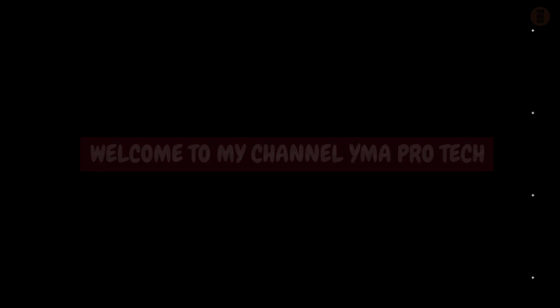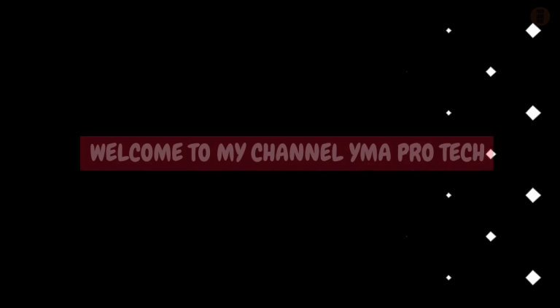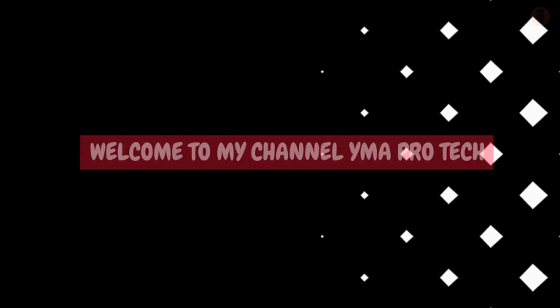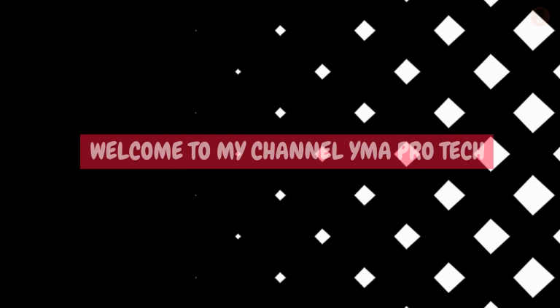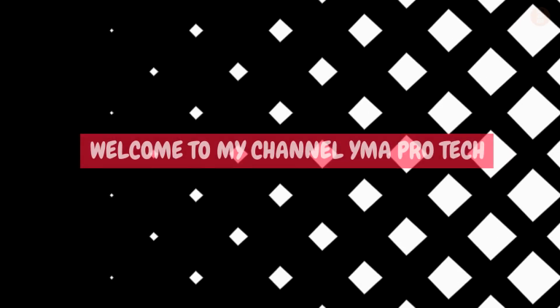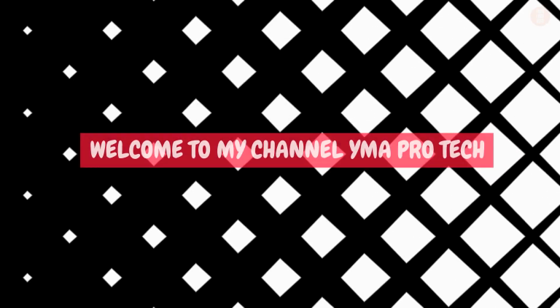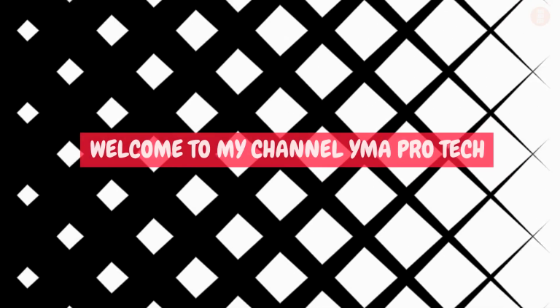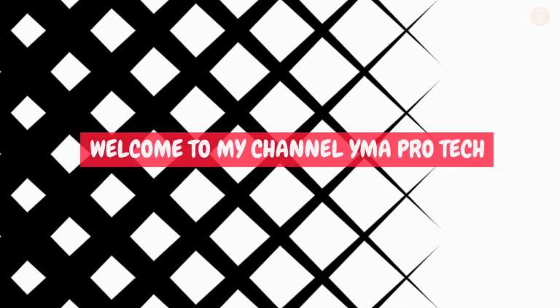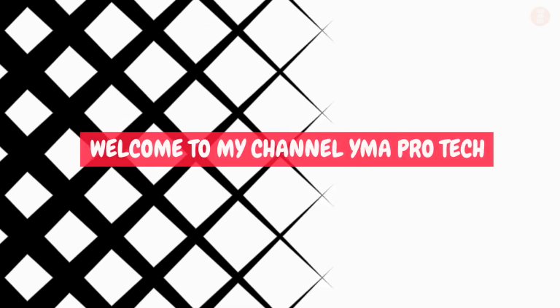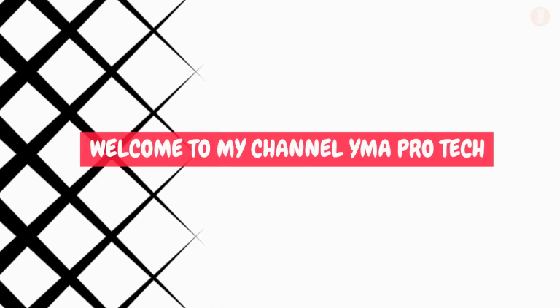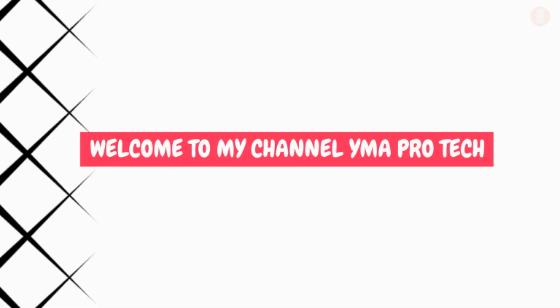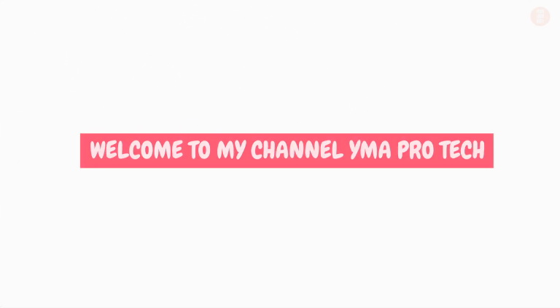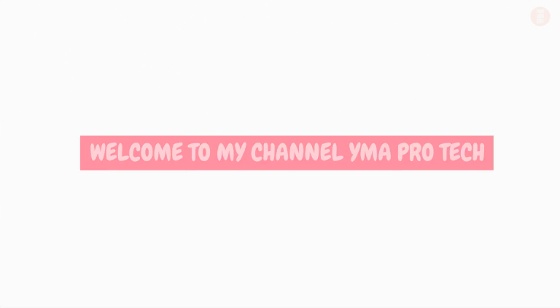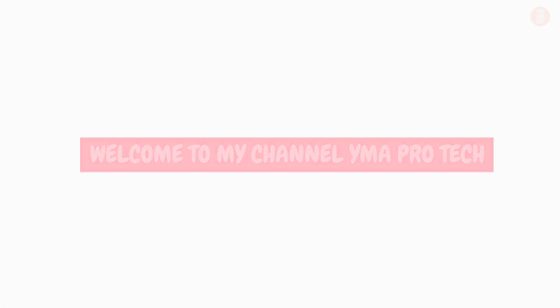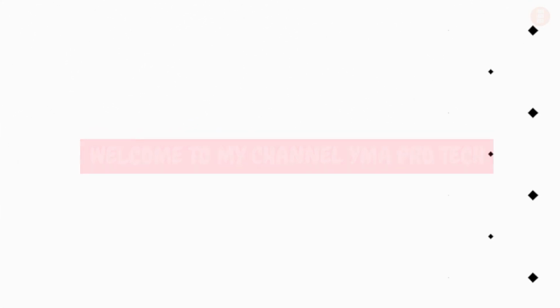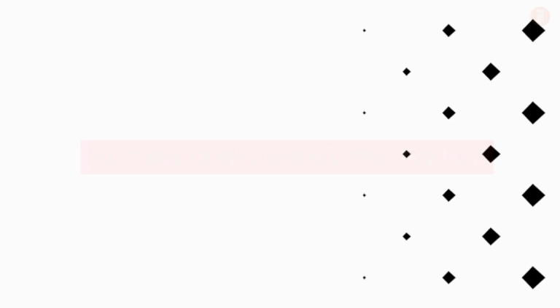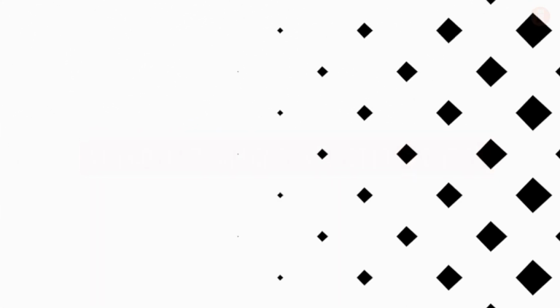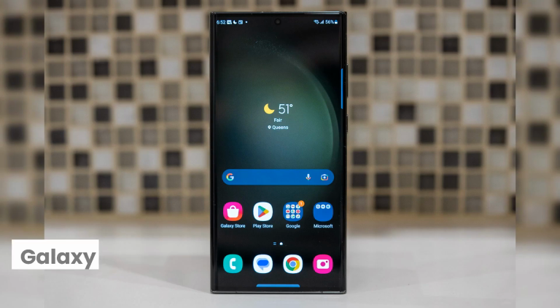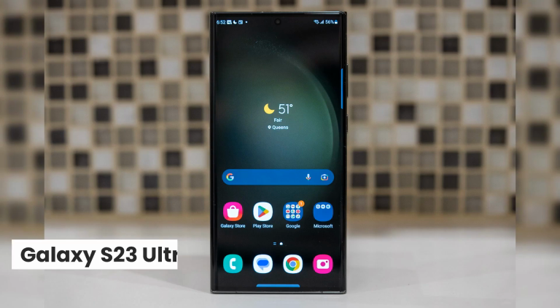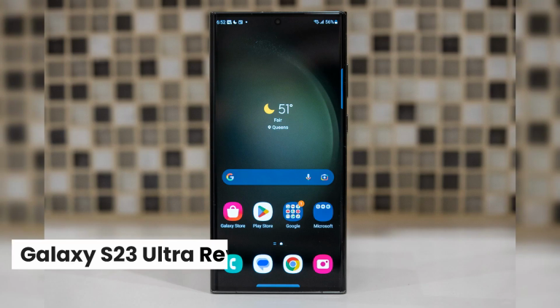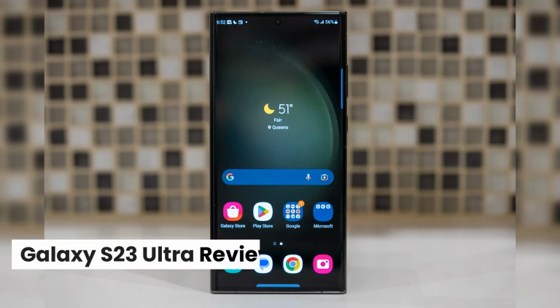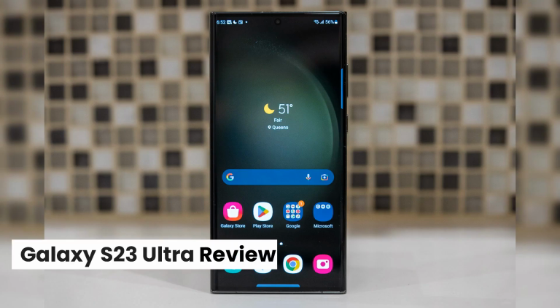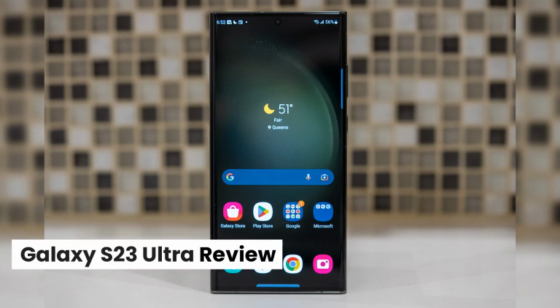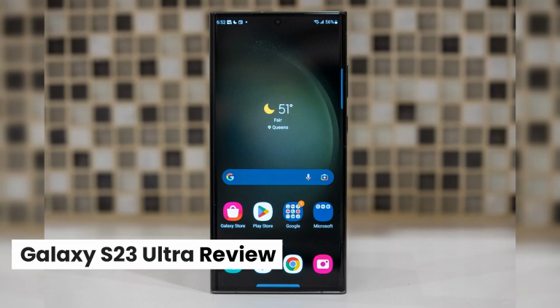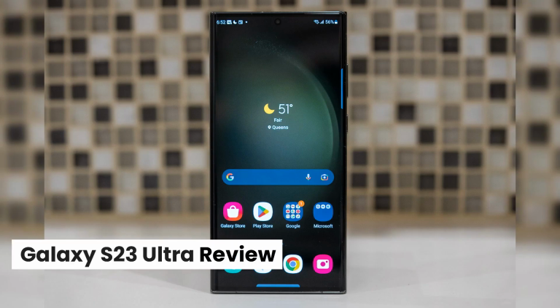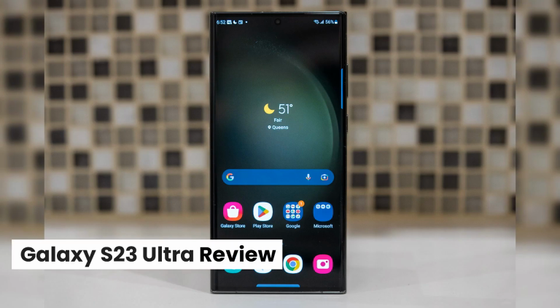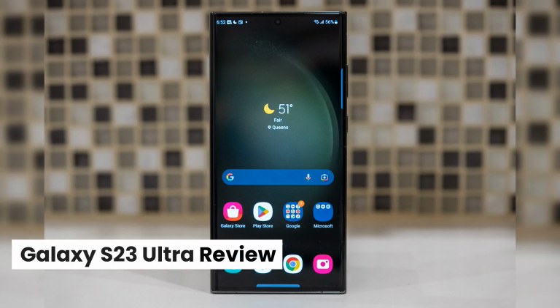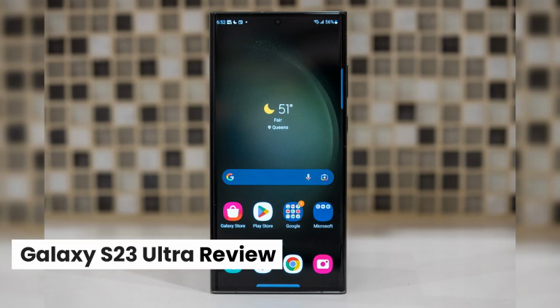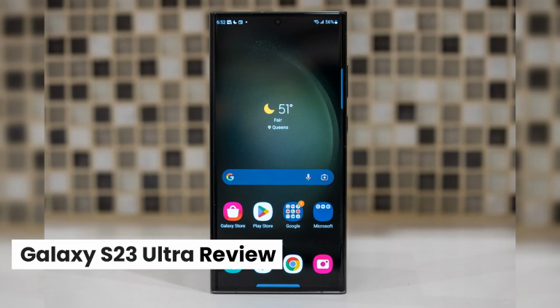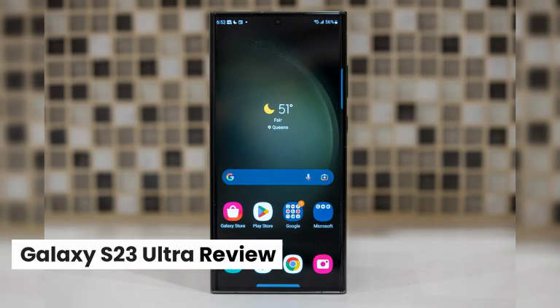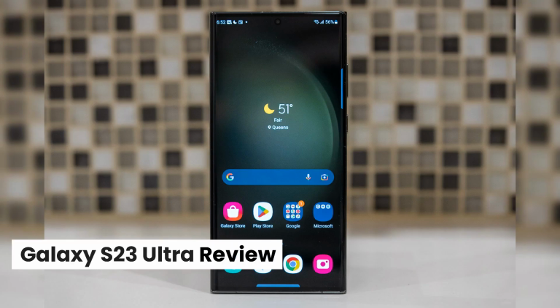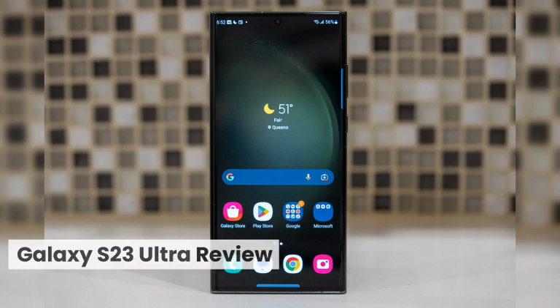Welcome to my channel YMA Pro Tech. Galaxy S23 Ultra Review.